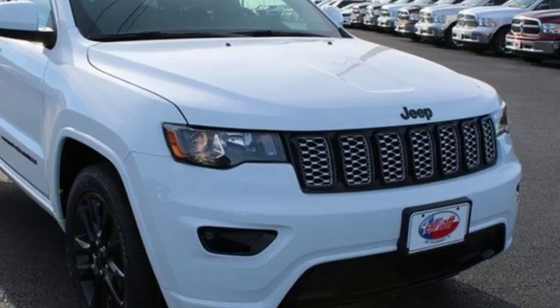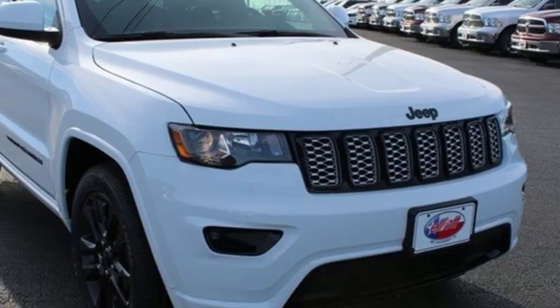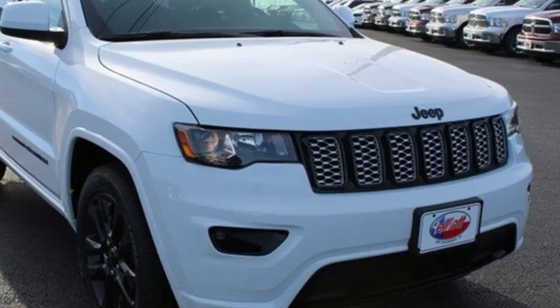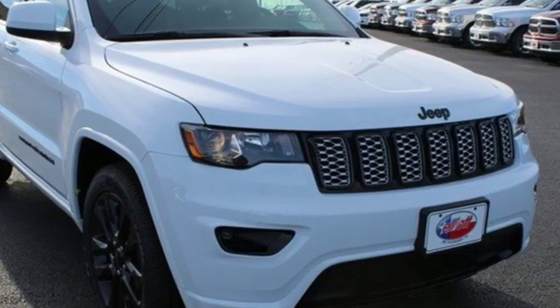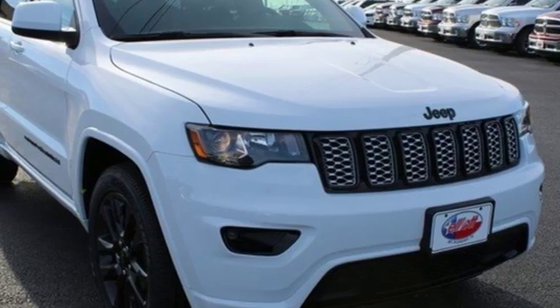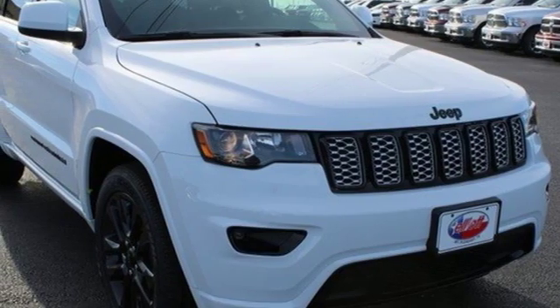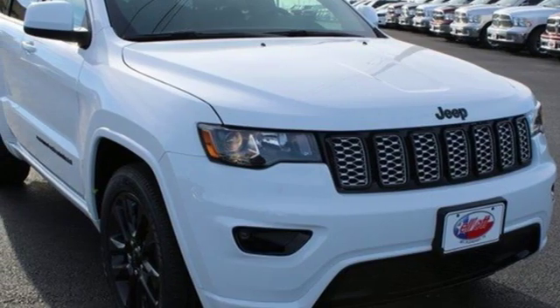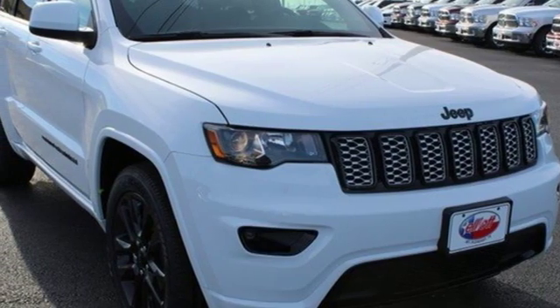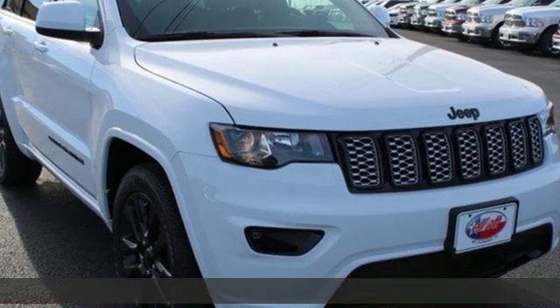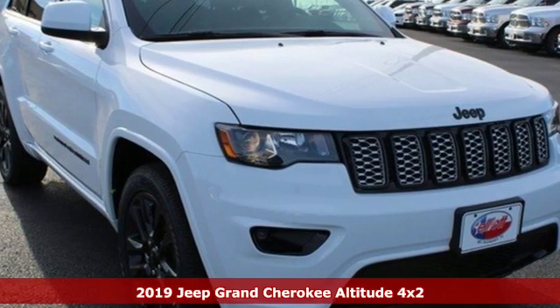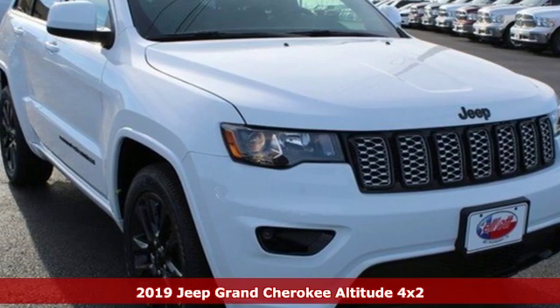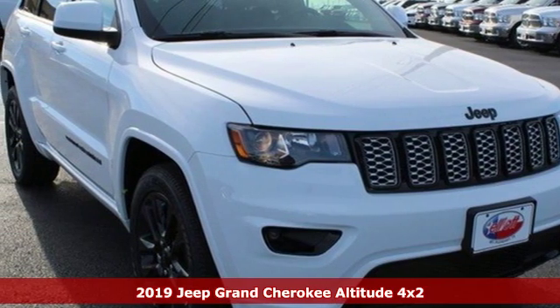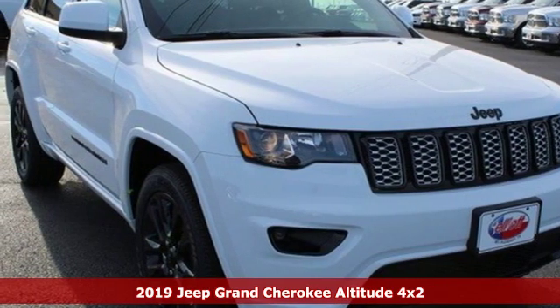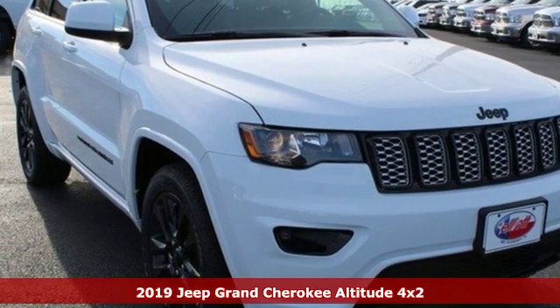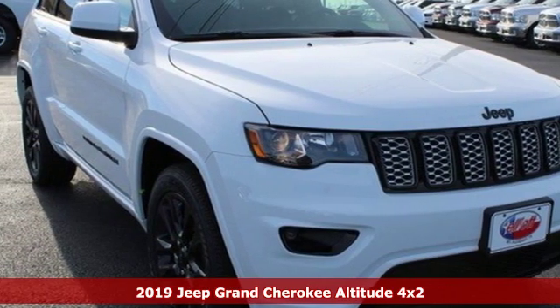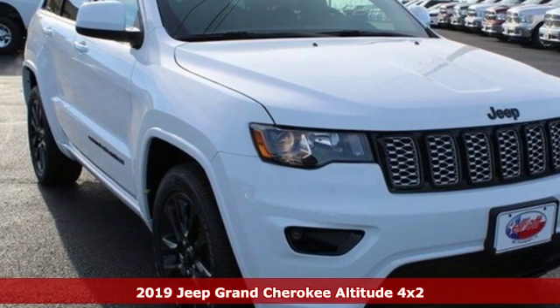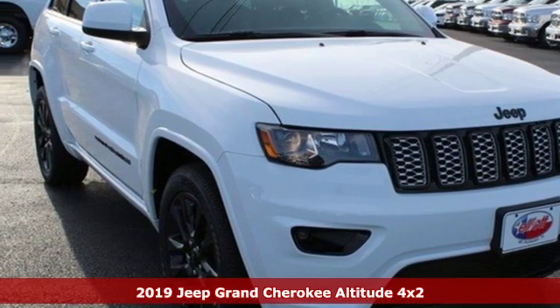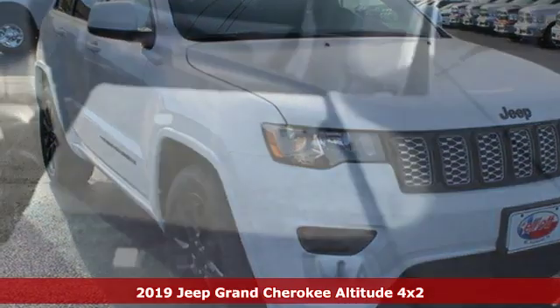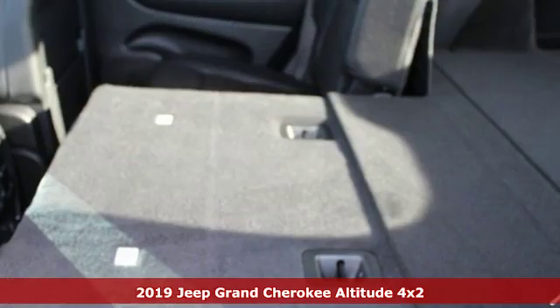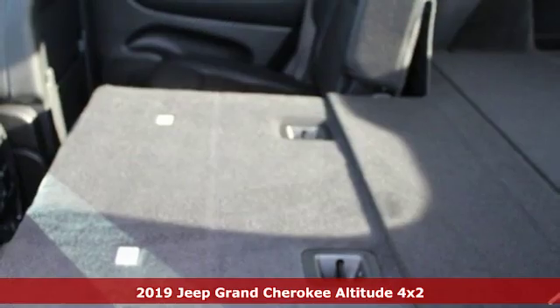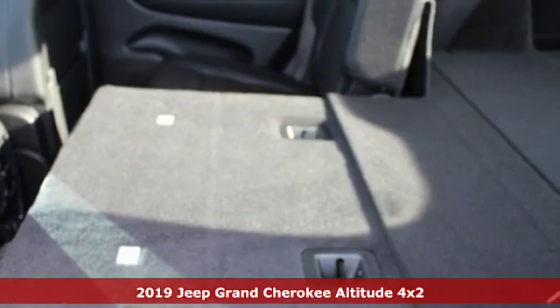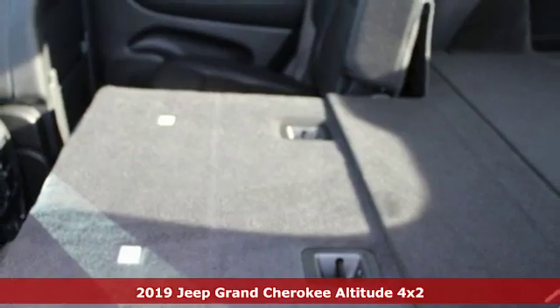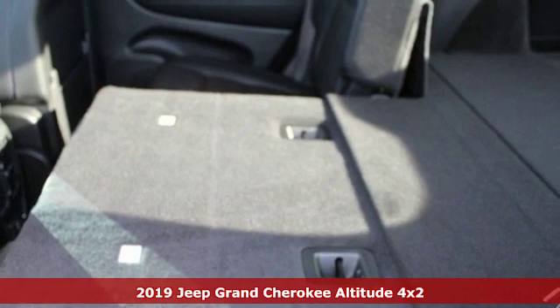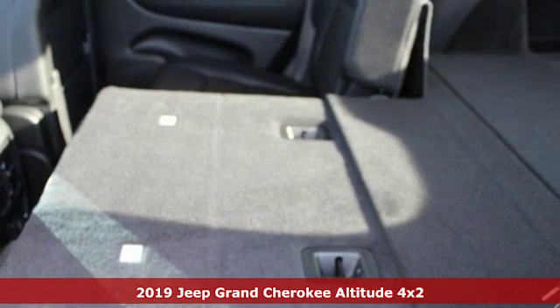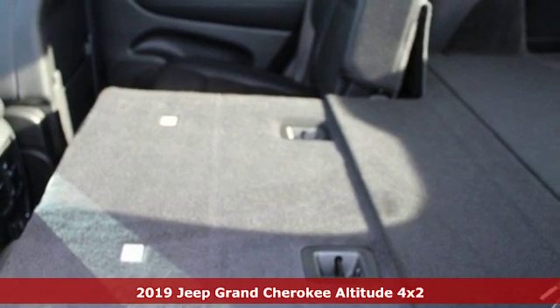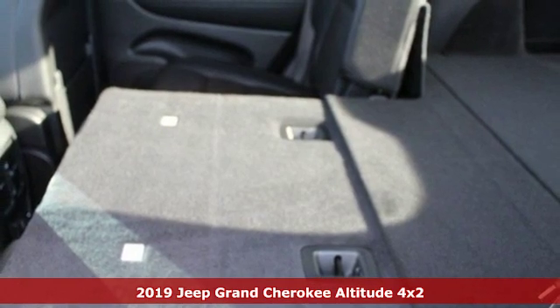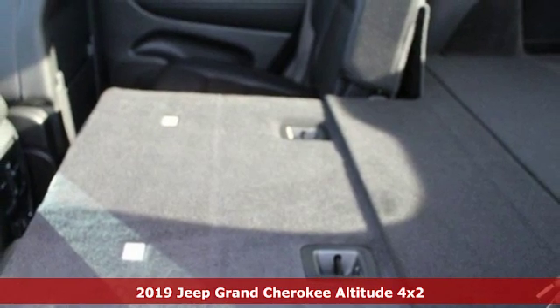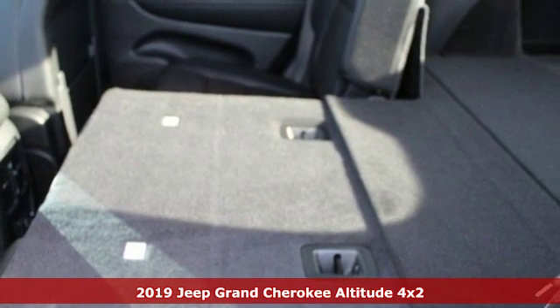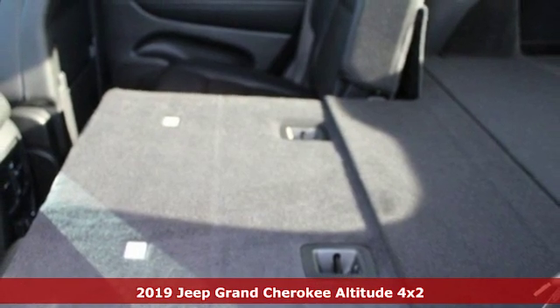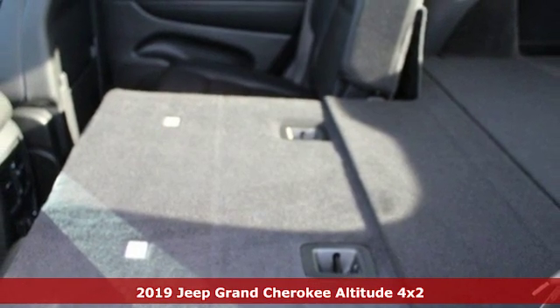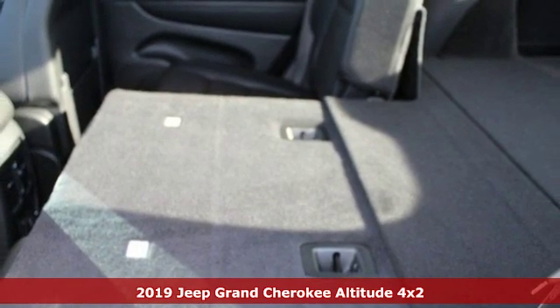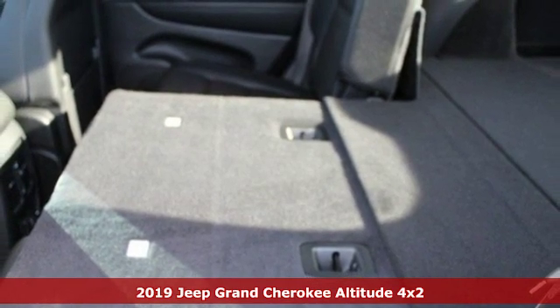It's a new 2019 Jeep Grand Cherokee. Everywhere you want to go, anything you want to do, Jeep takes you there.